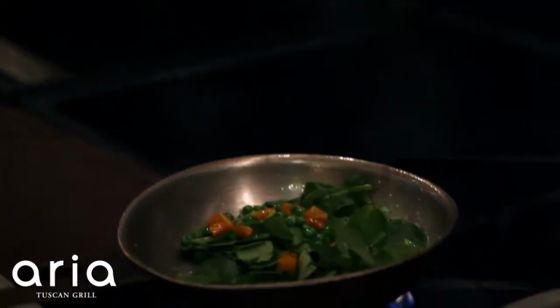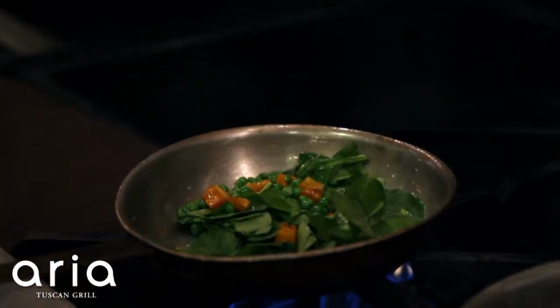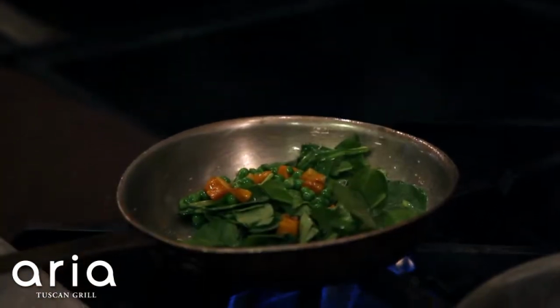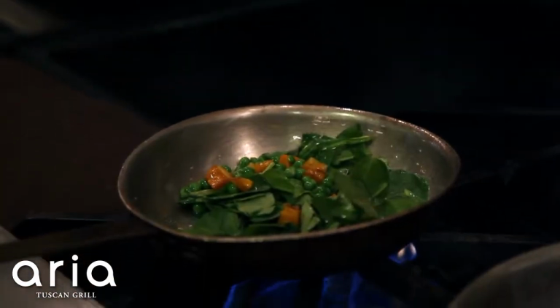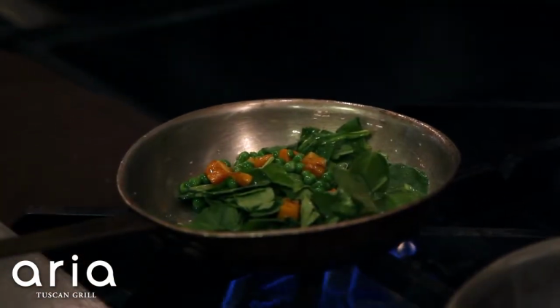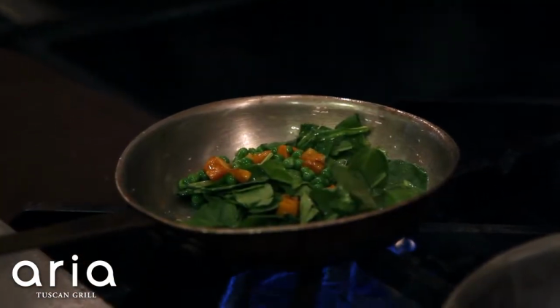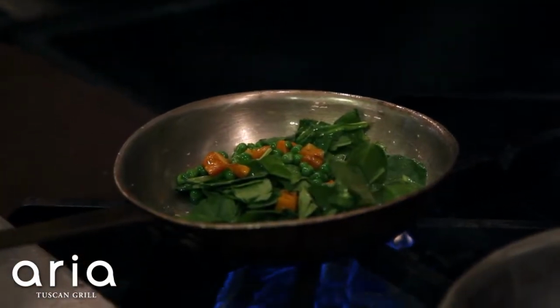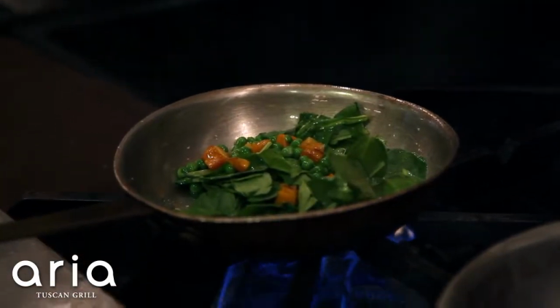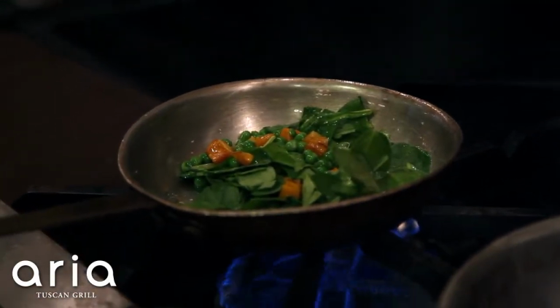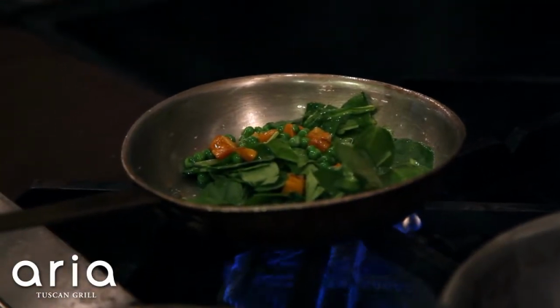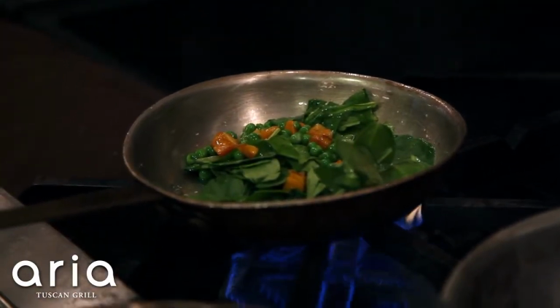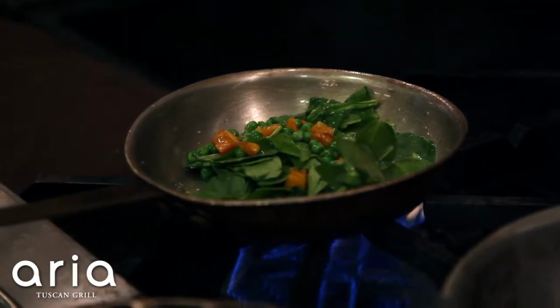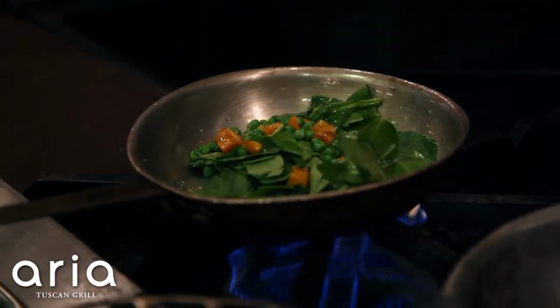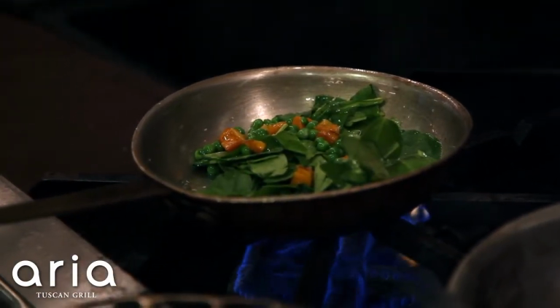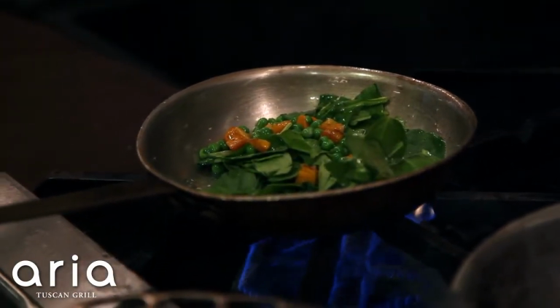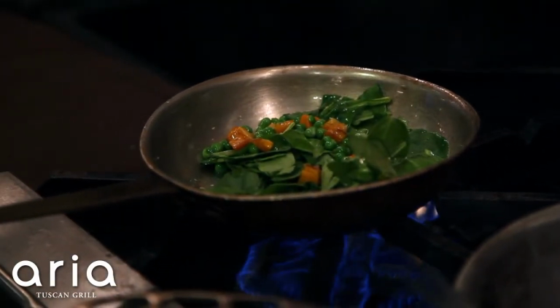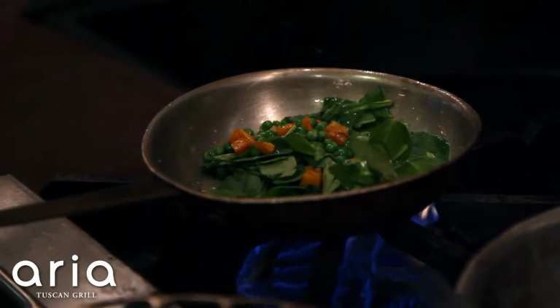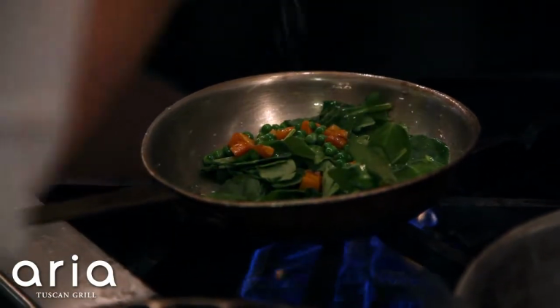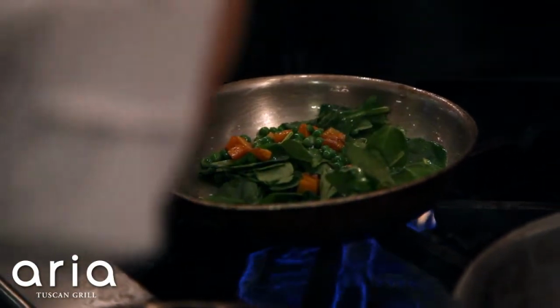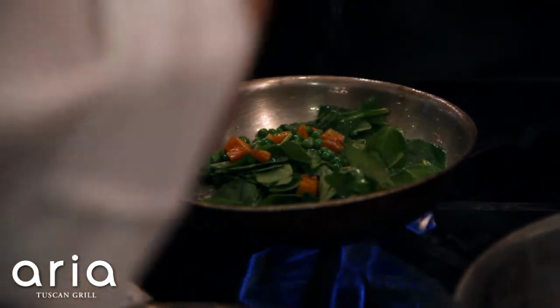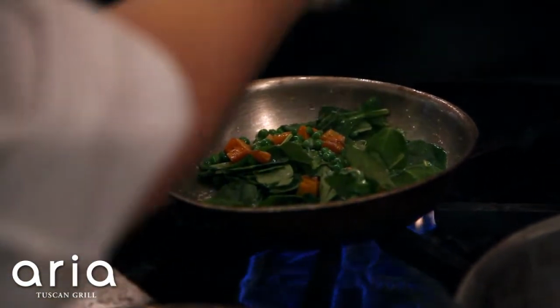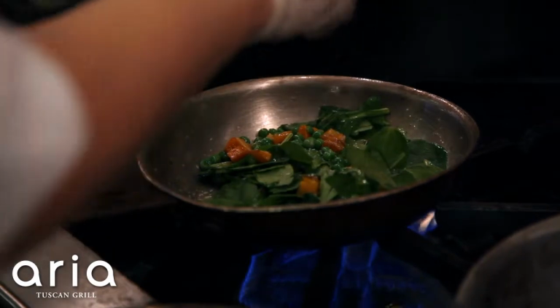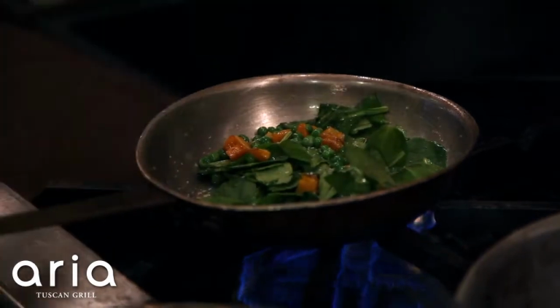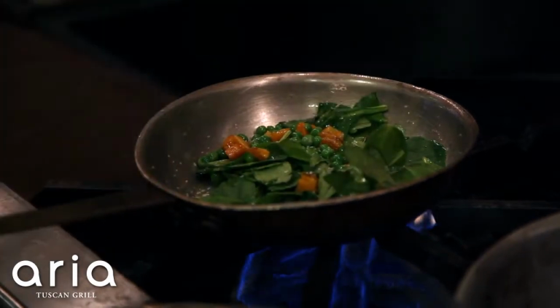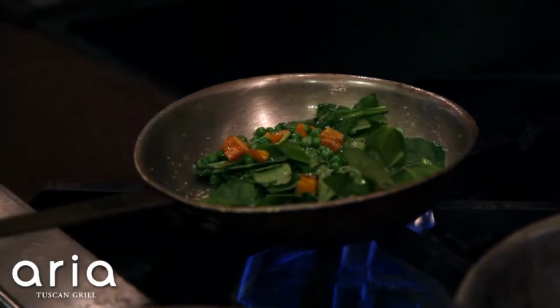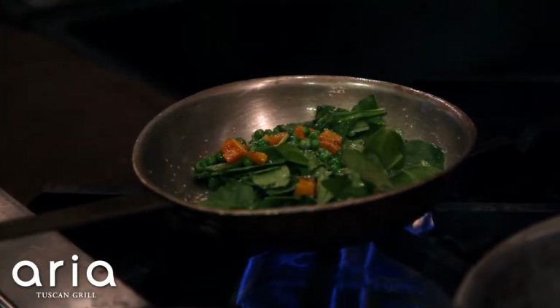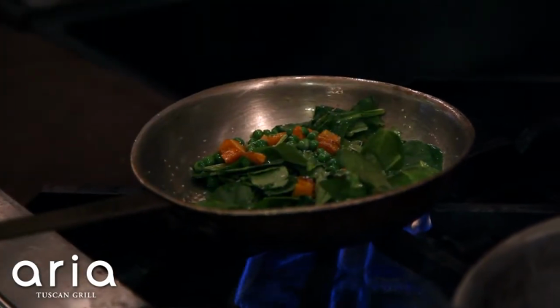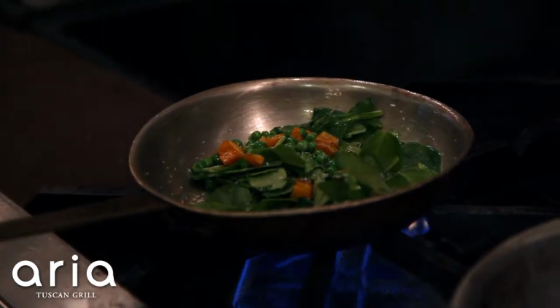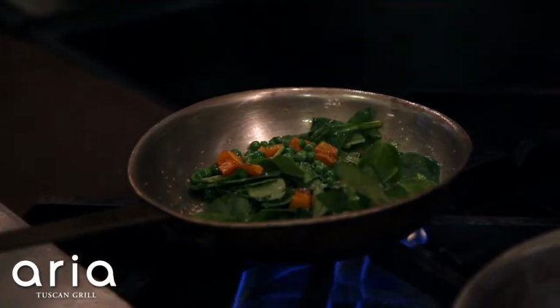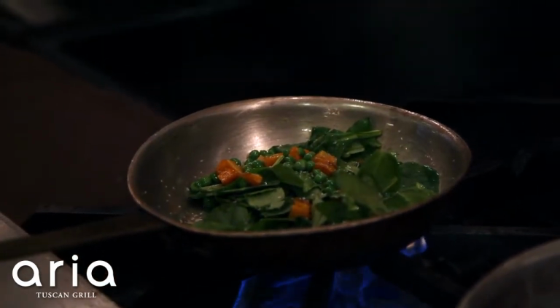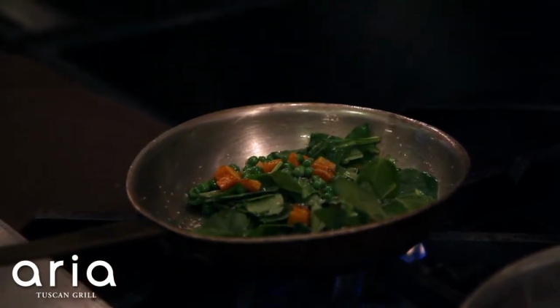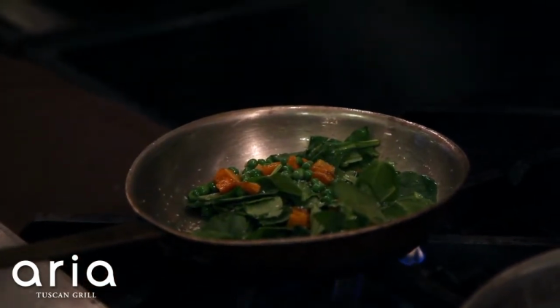Add a little bit of salt and we're just going to put it aside.